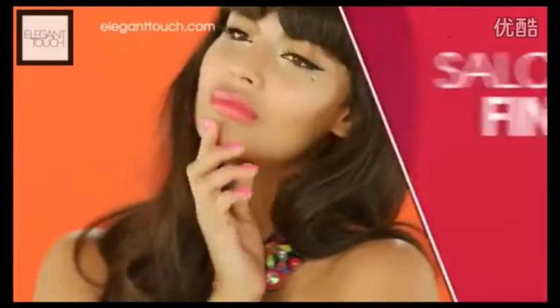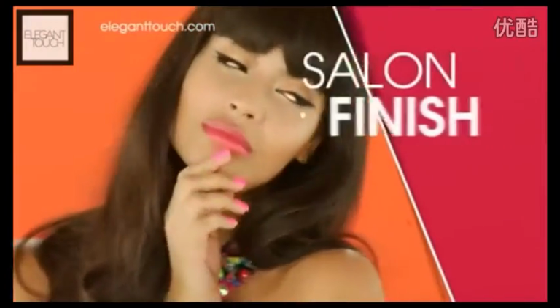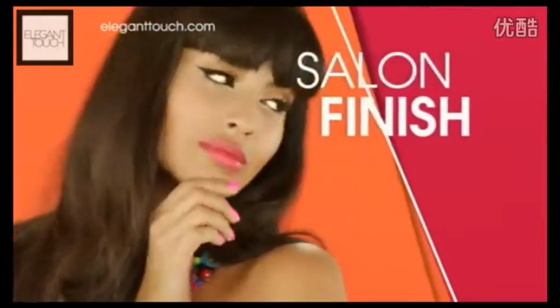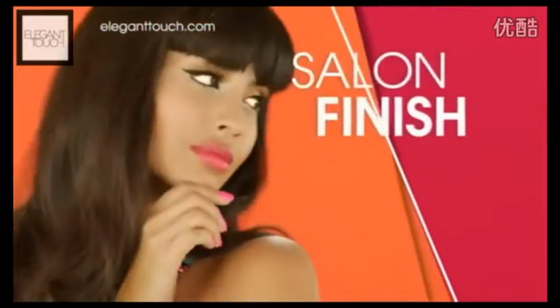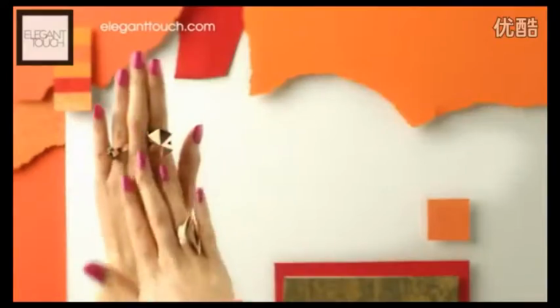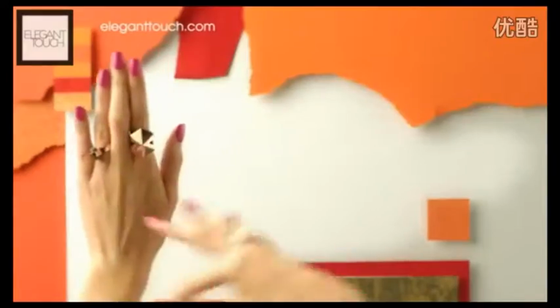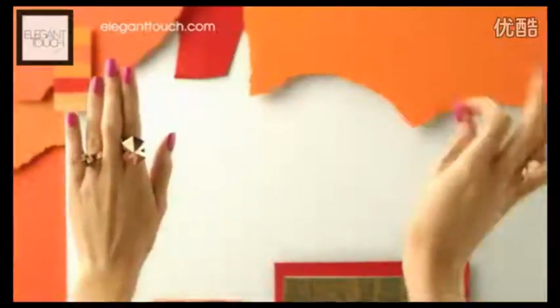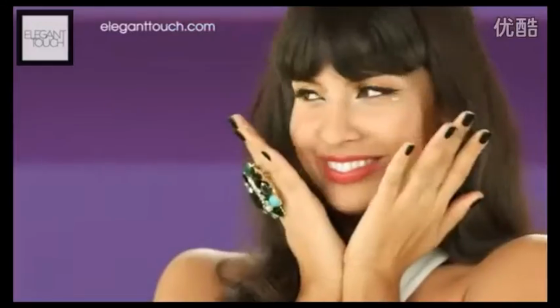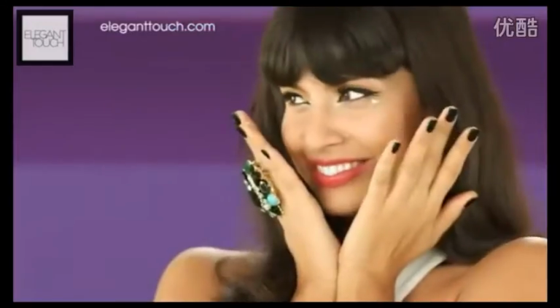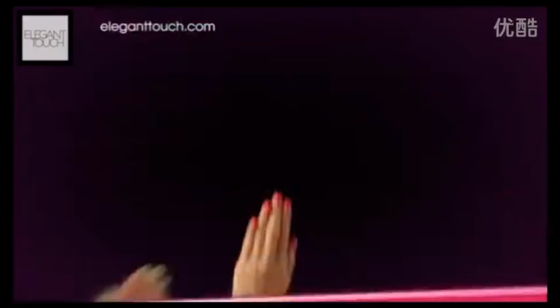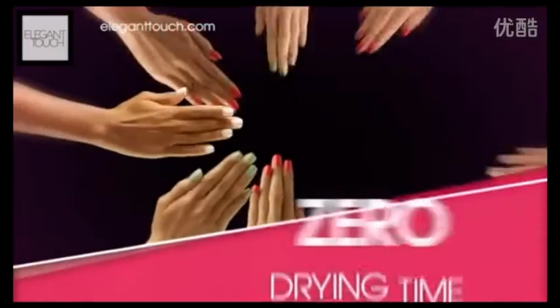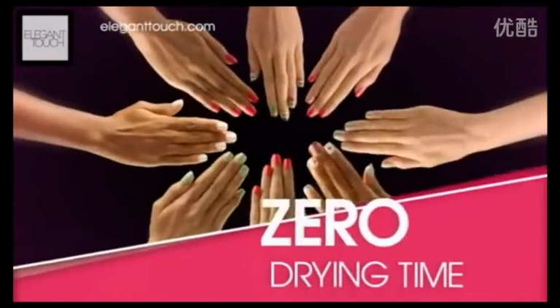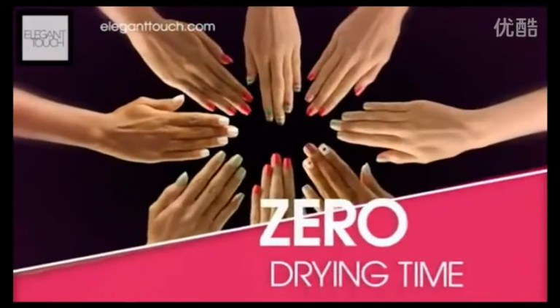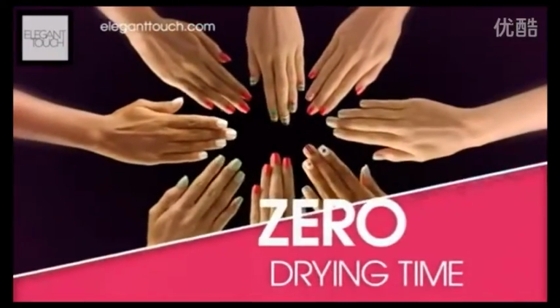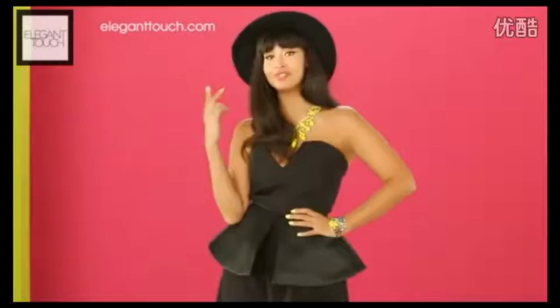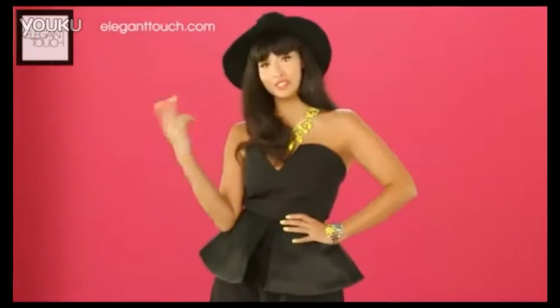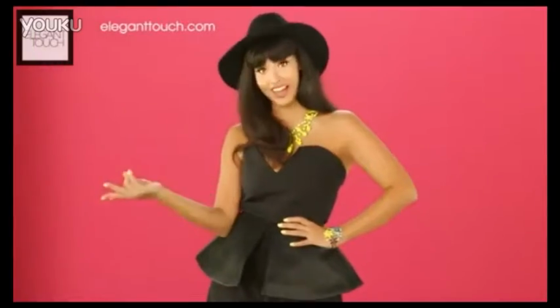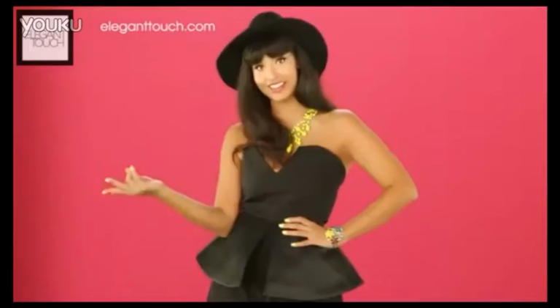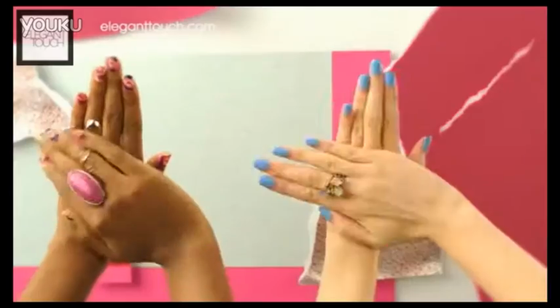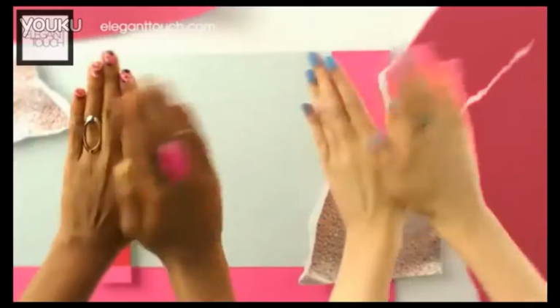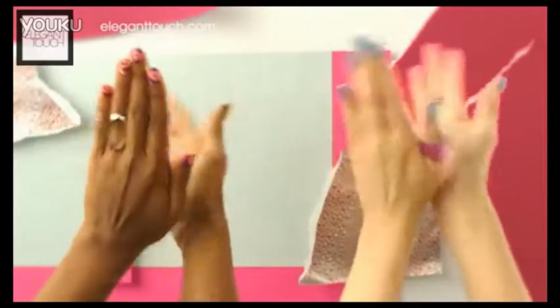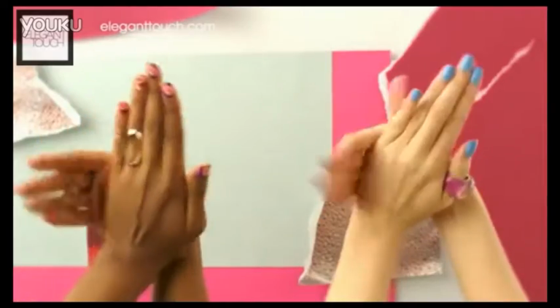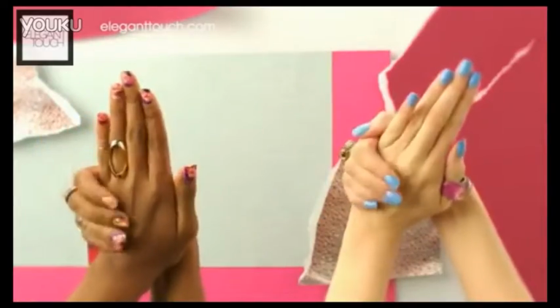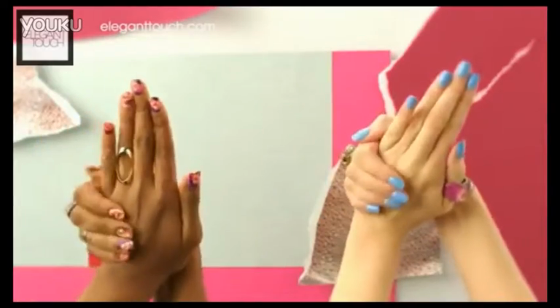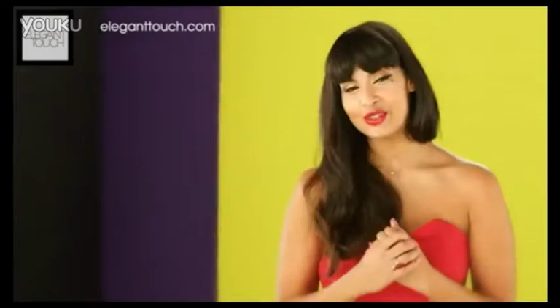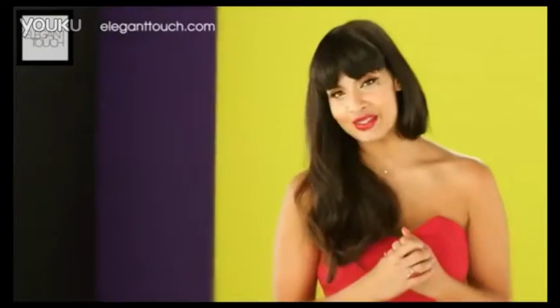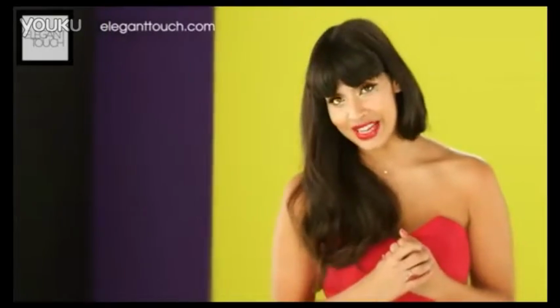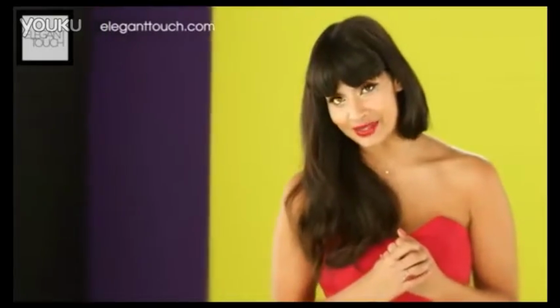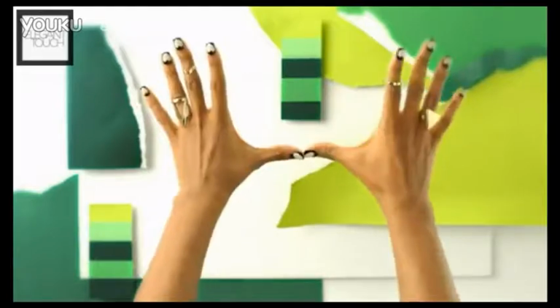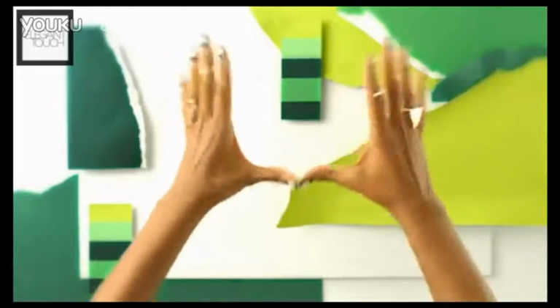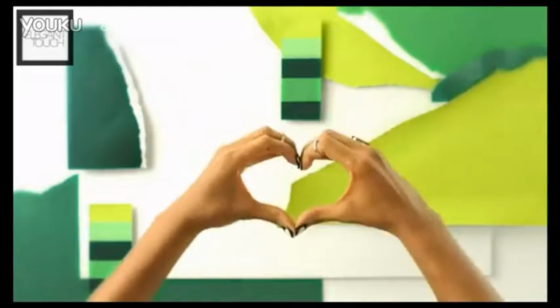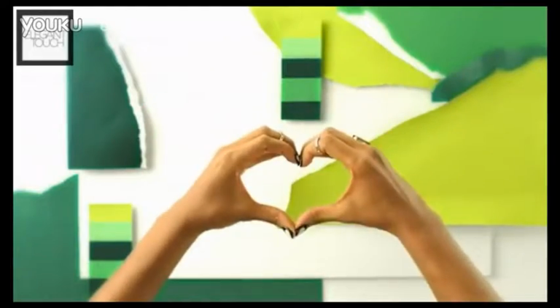Salon finish? Check. Zero drying time? Check. Natural looking? You tell me. And no chipping.